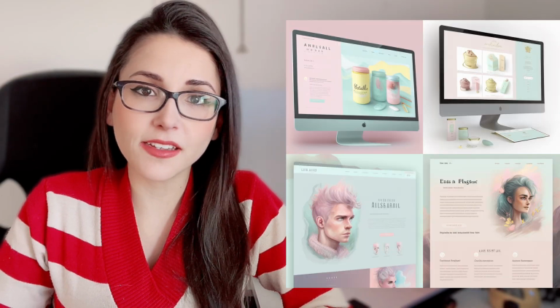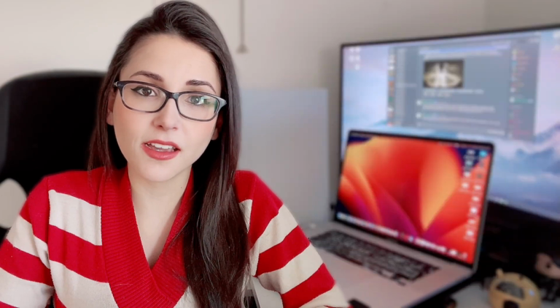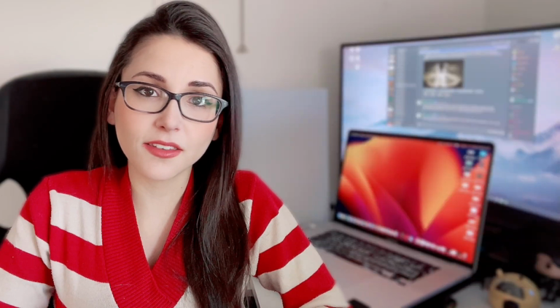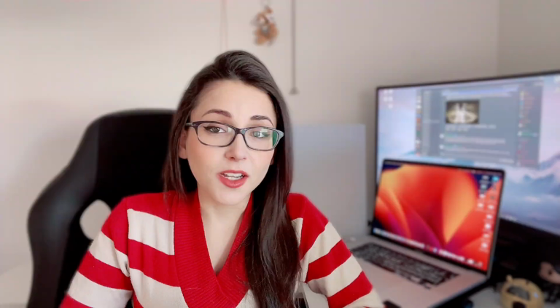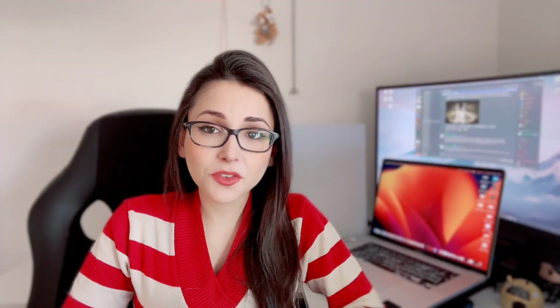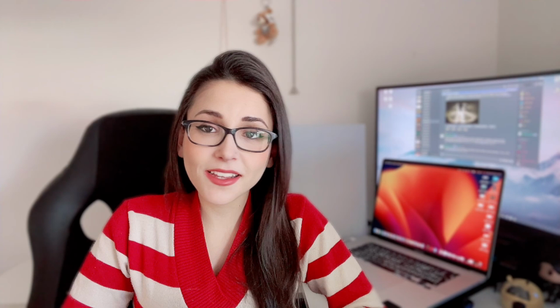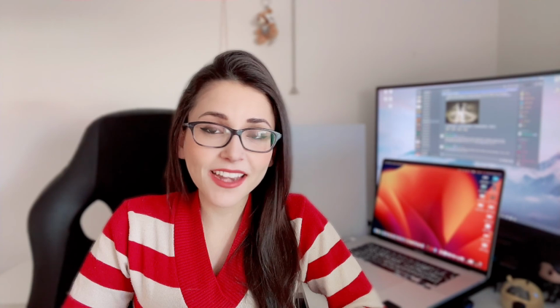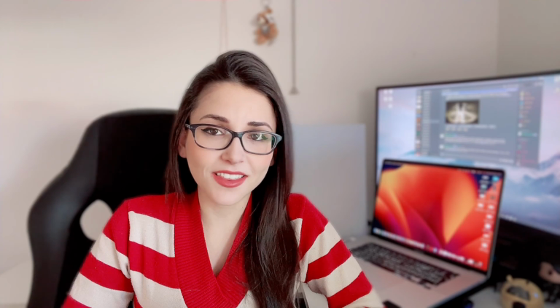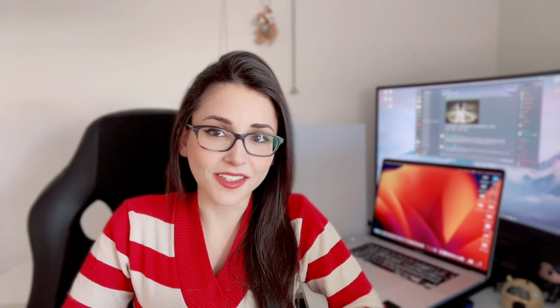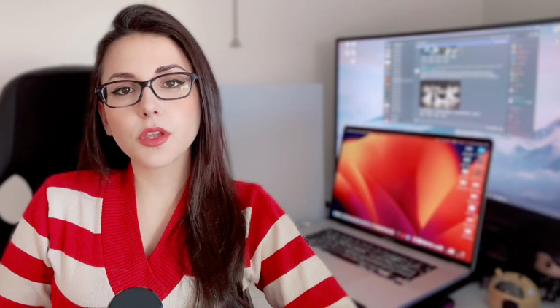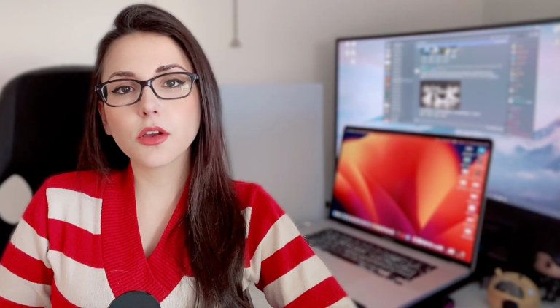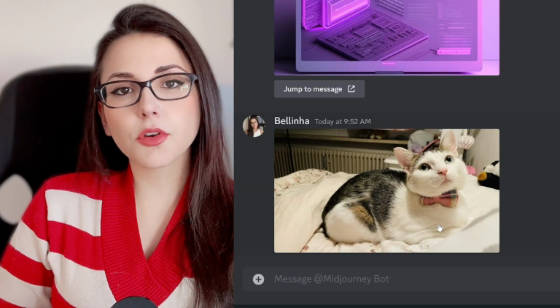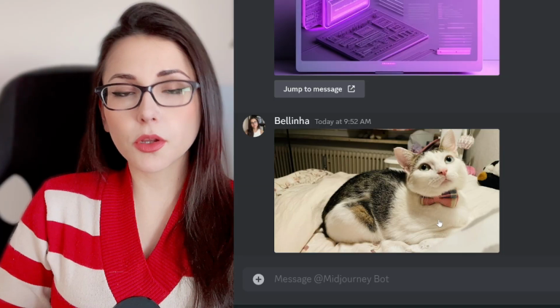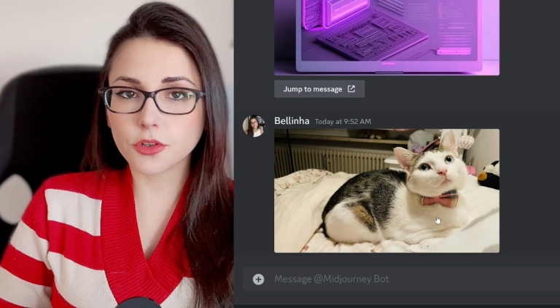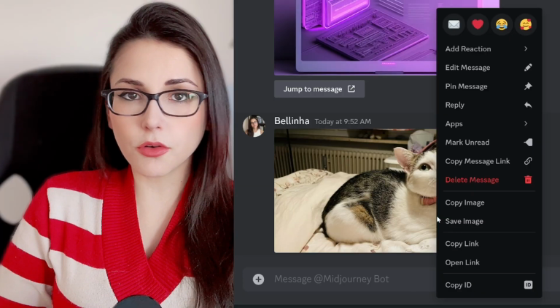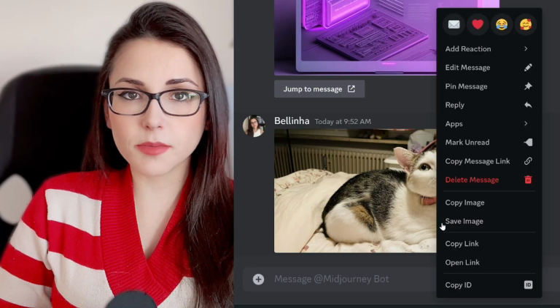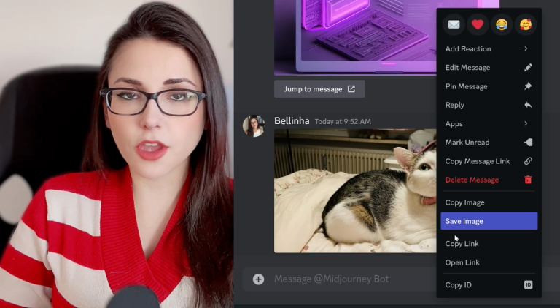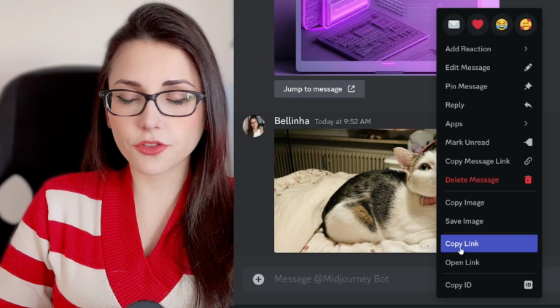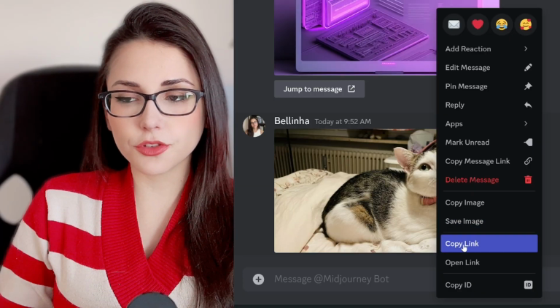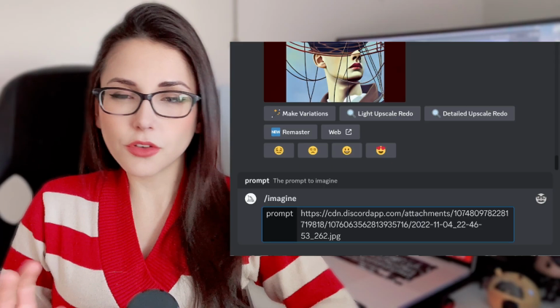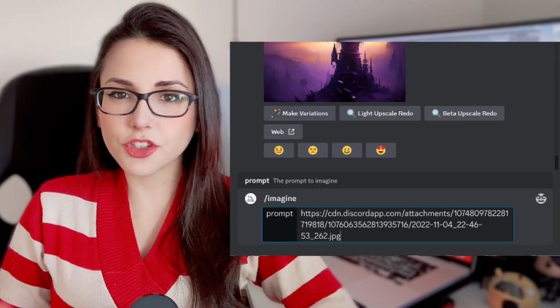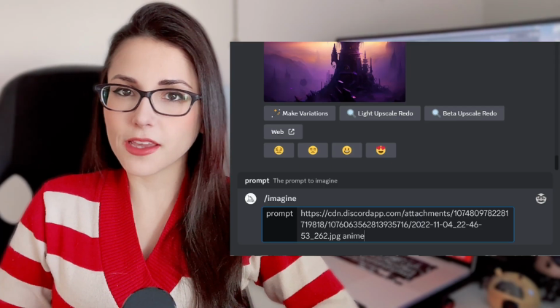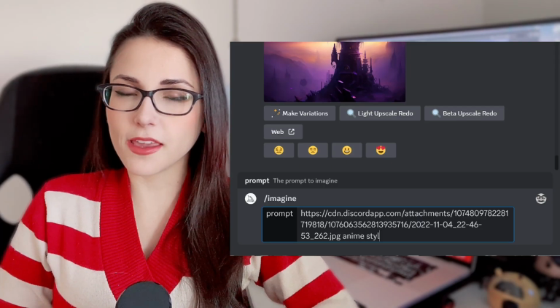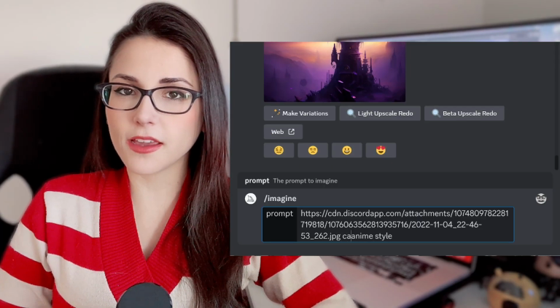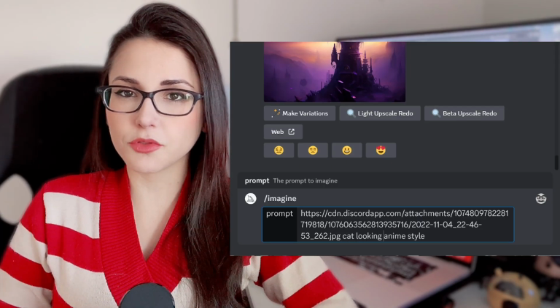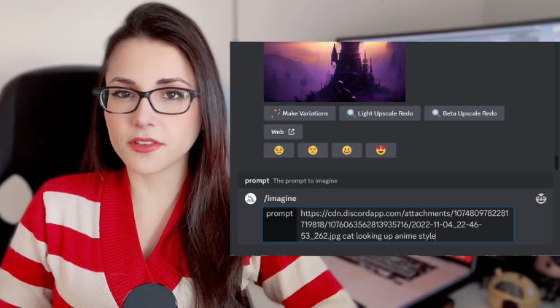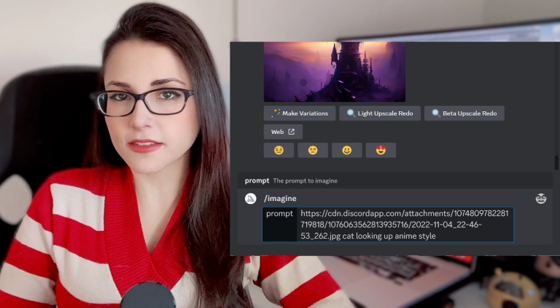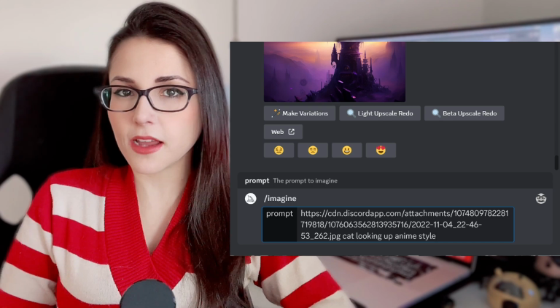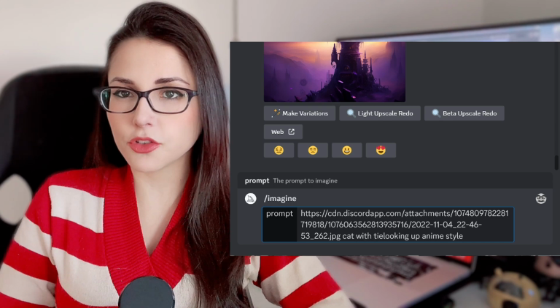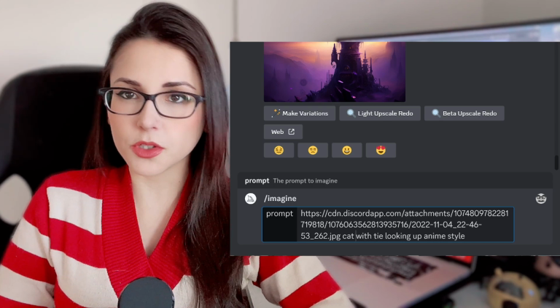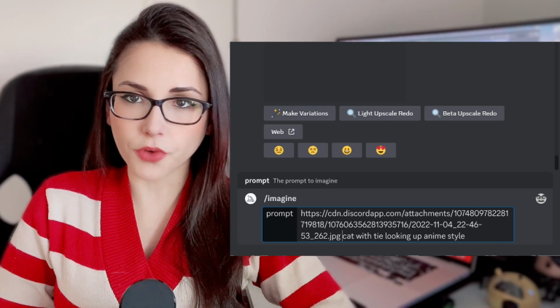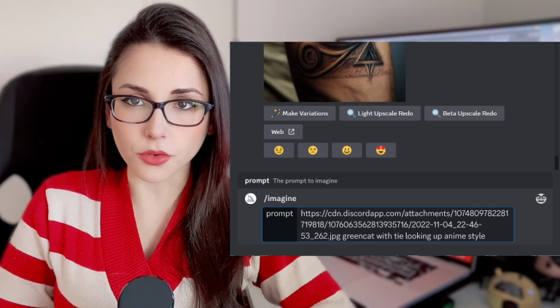Ideas, literally anything. You can also upload your own images to condition the AI to the certain style that you want to follow.